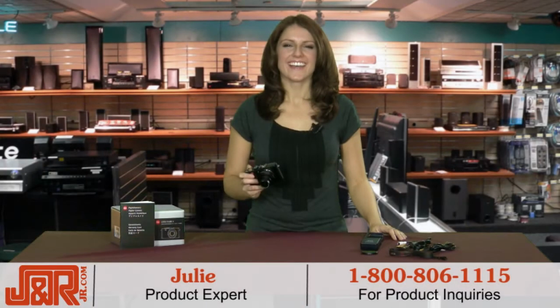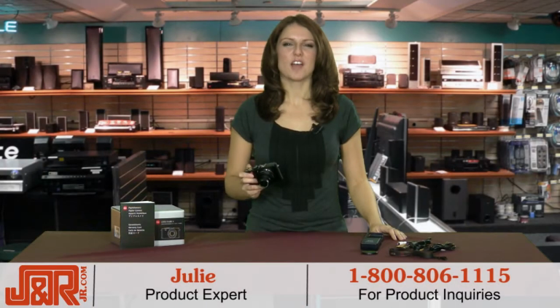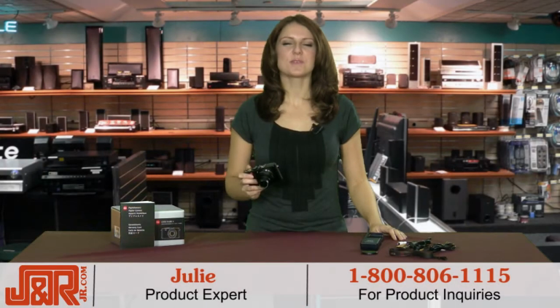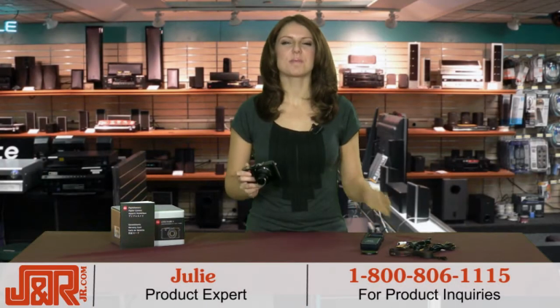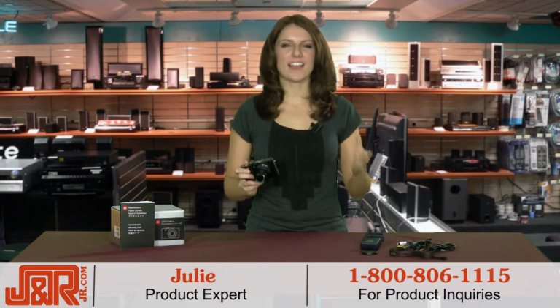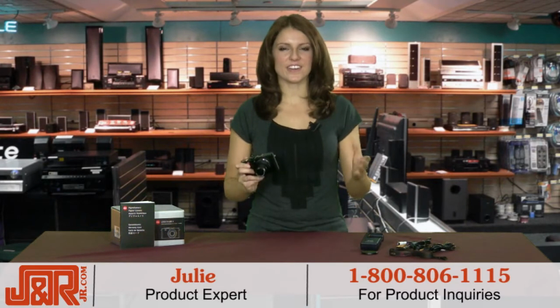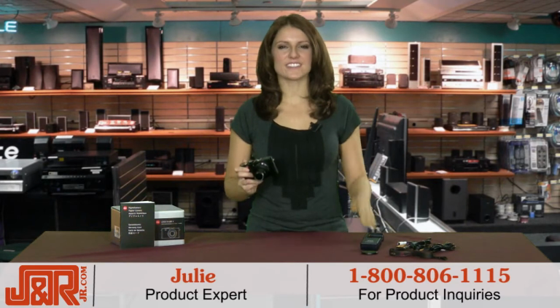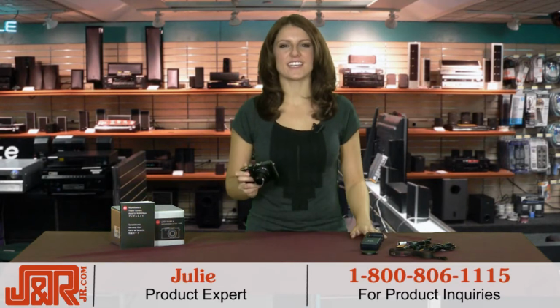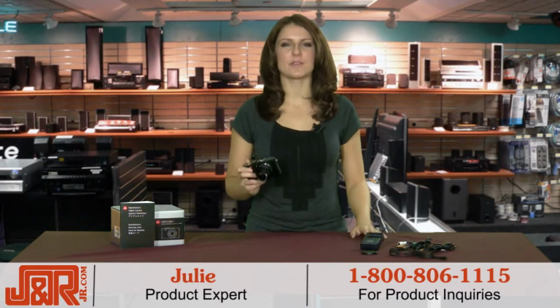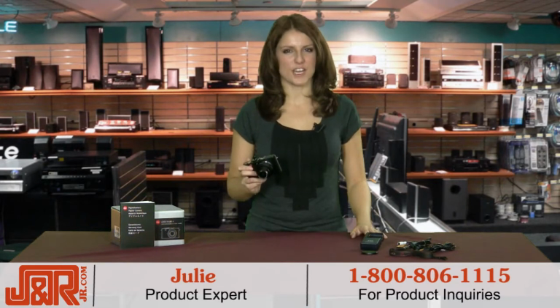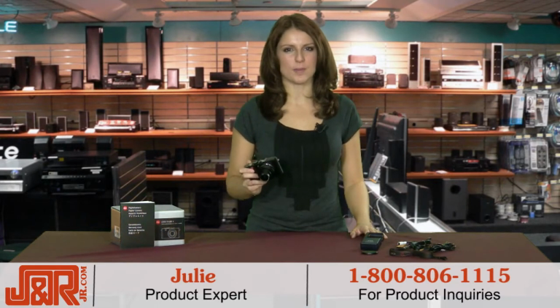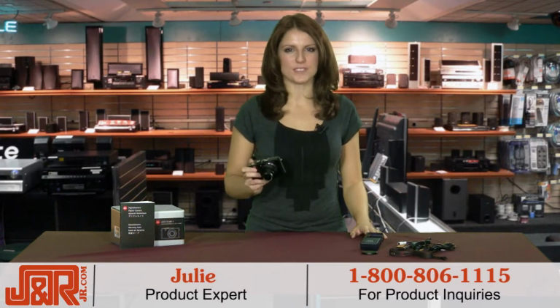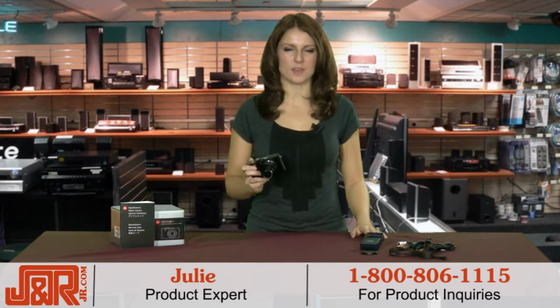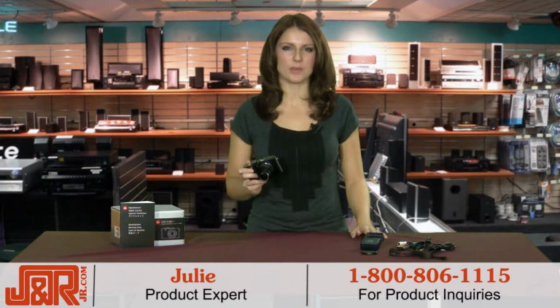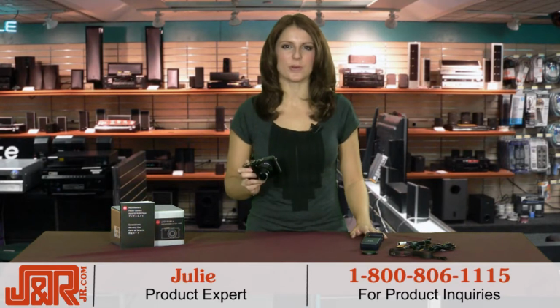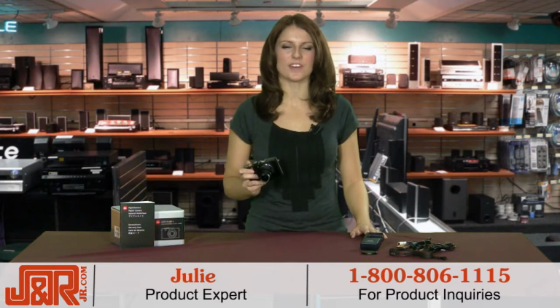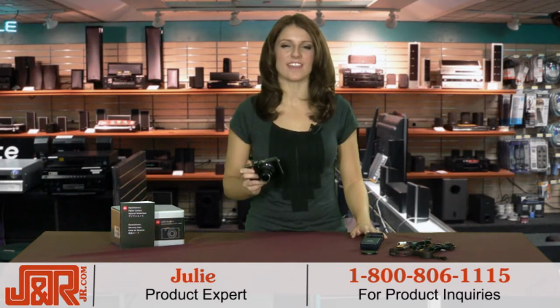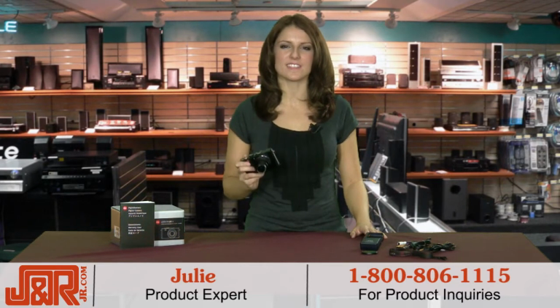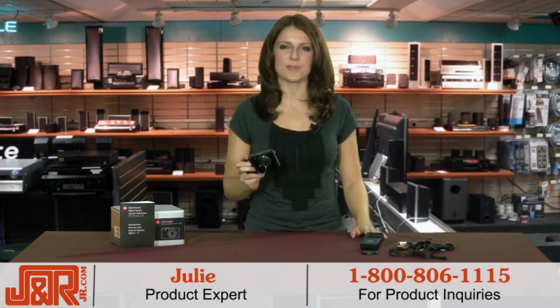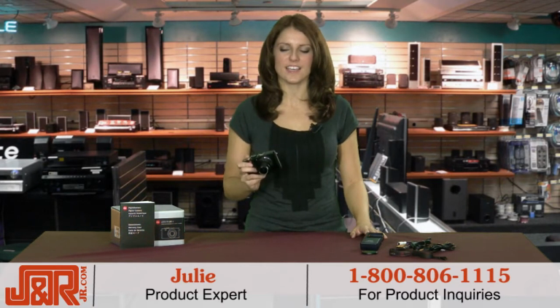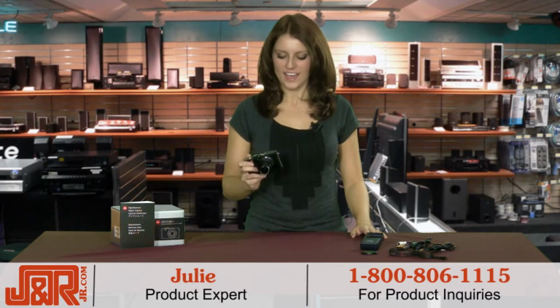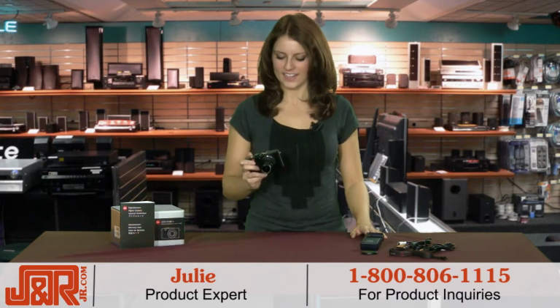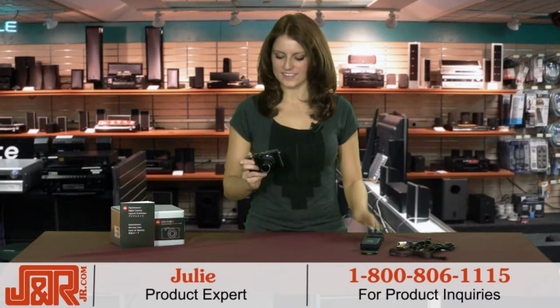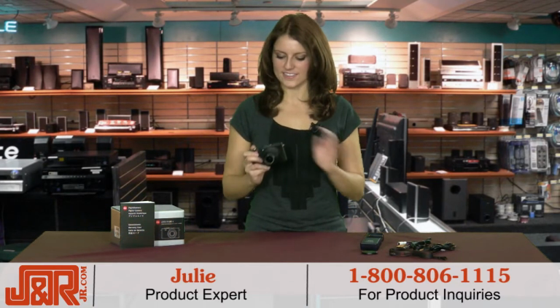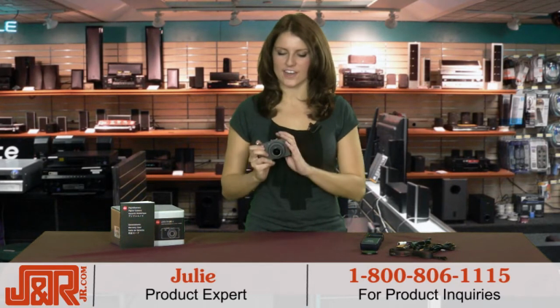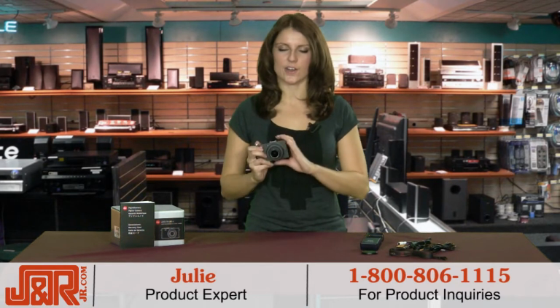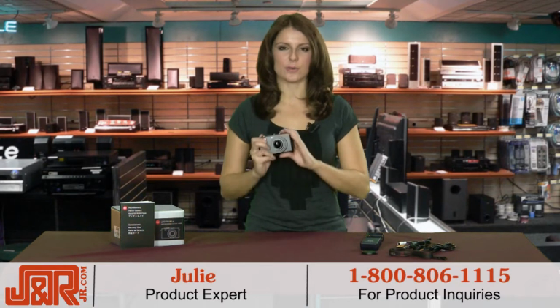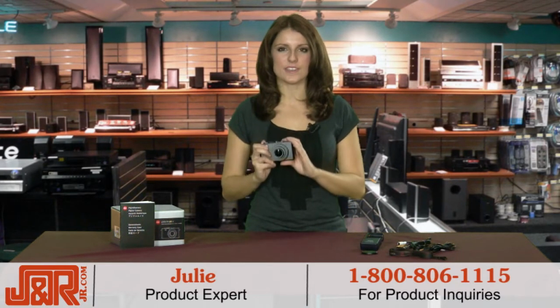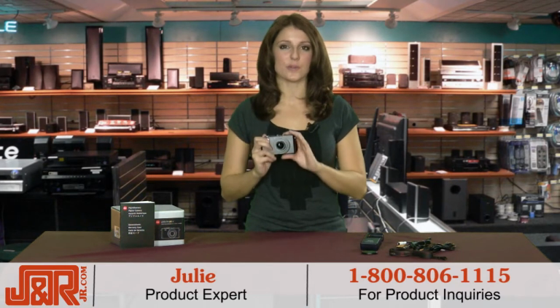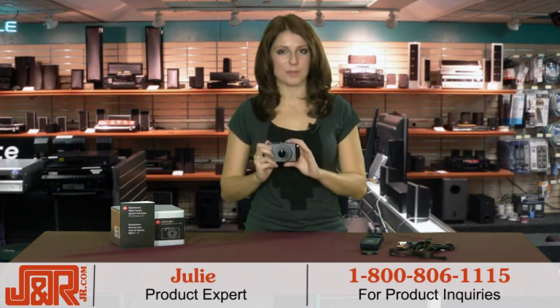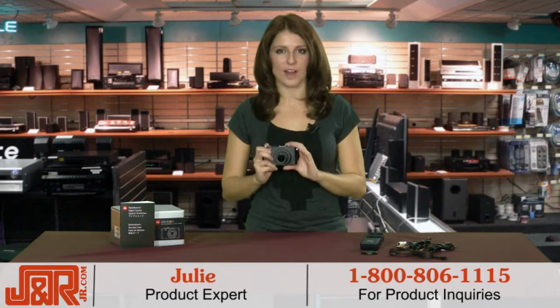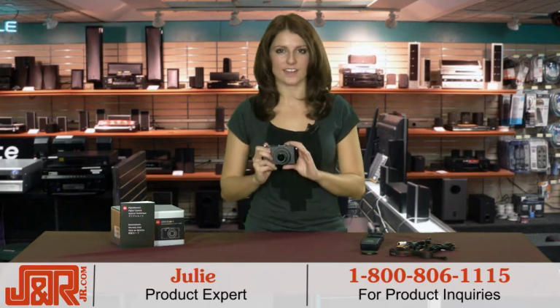Hi, I'm Julie back in New York City with J&R Music and Computer World, and this week I got to test out a really great product.